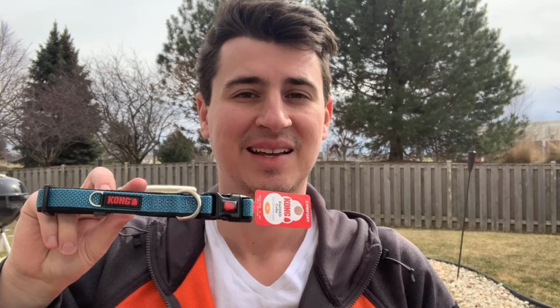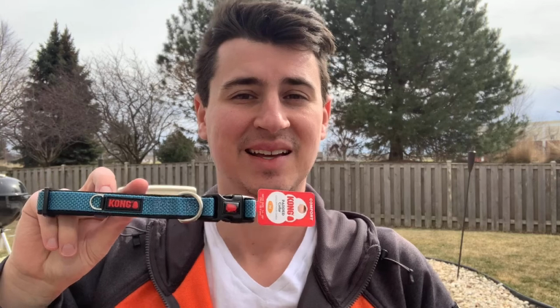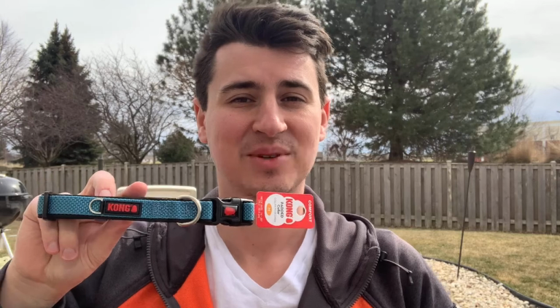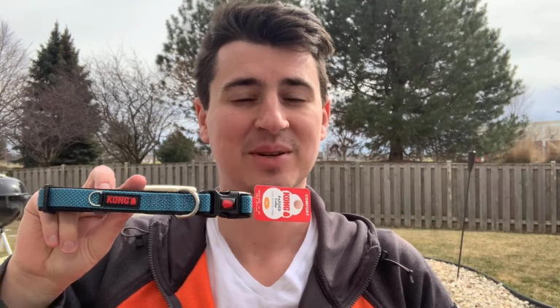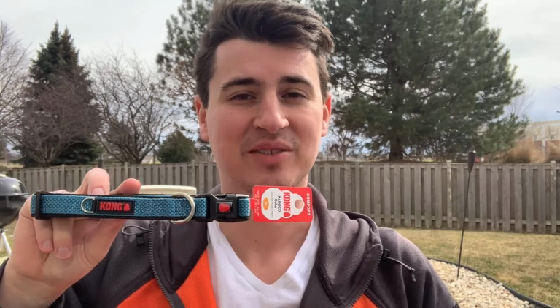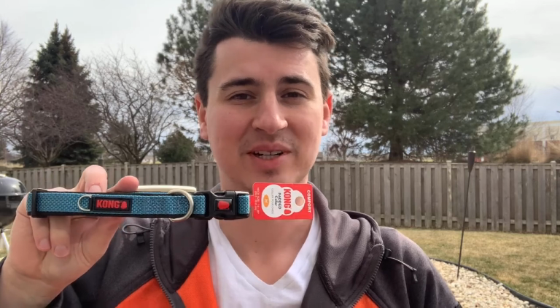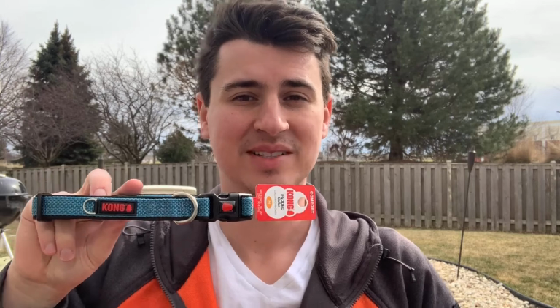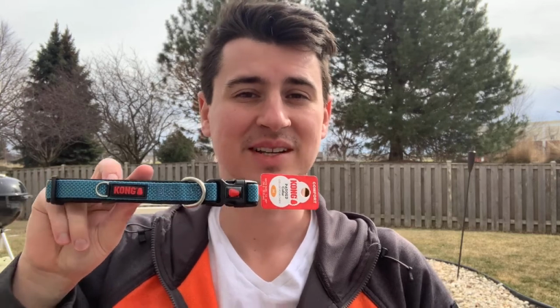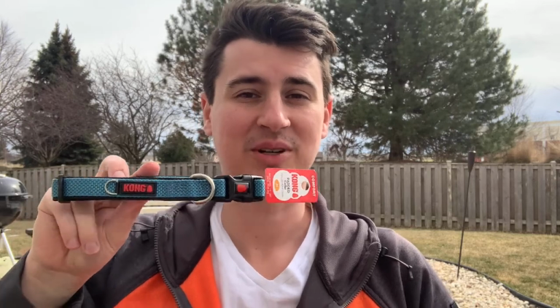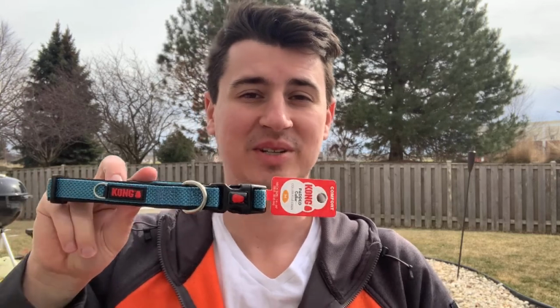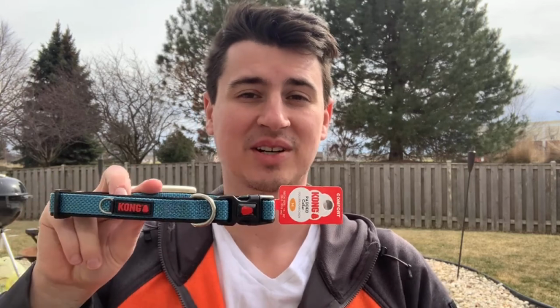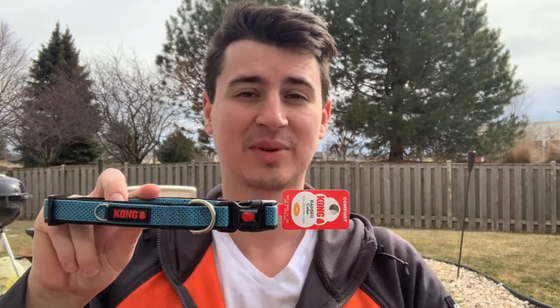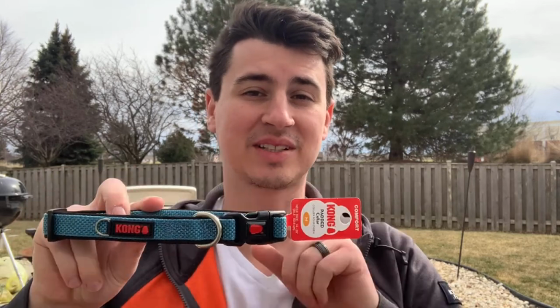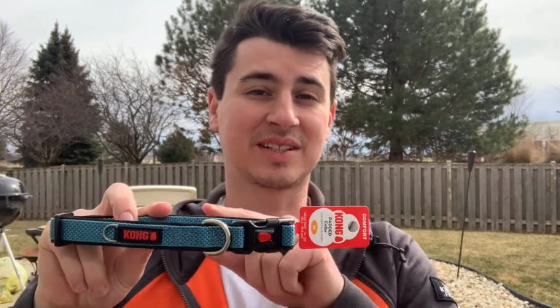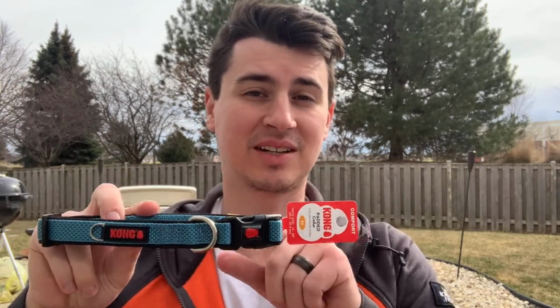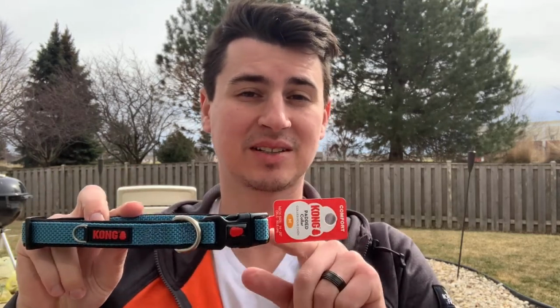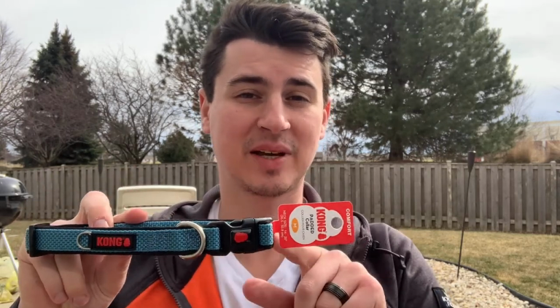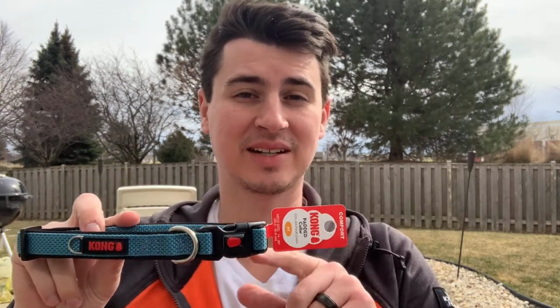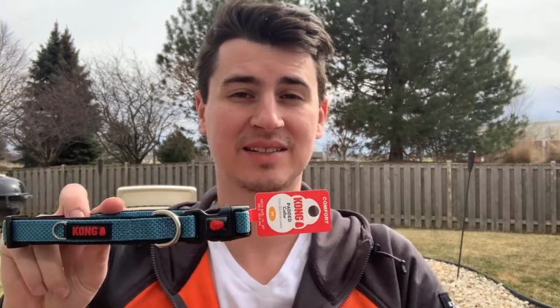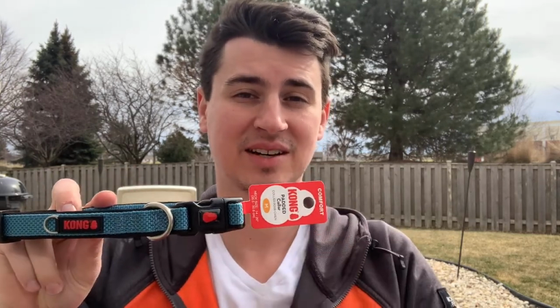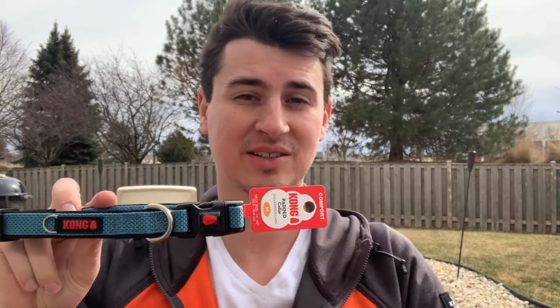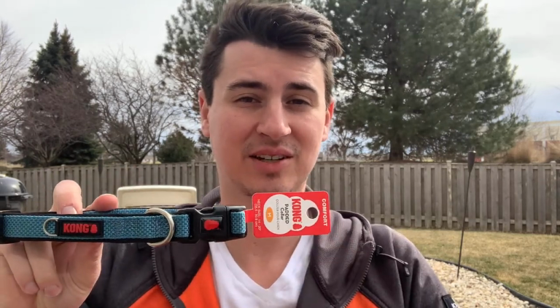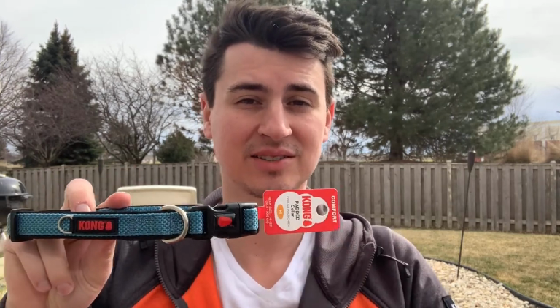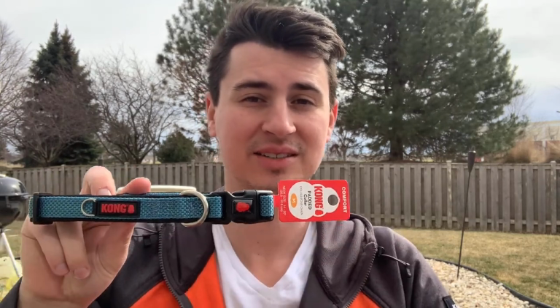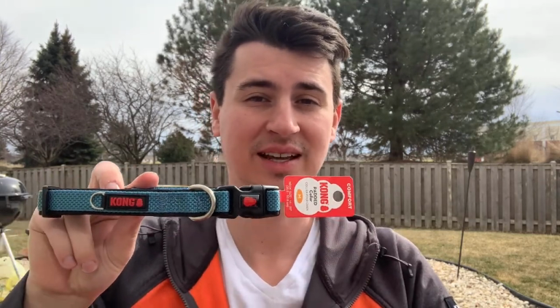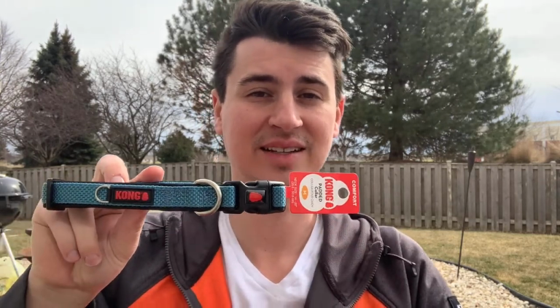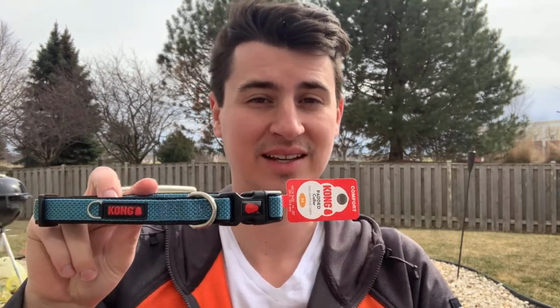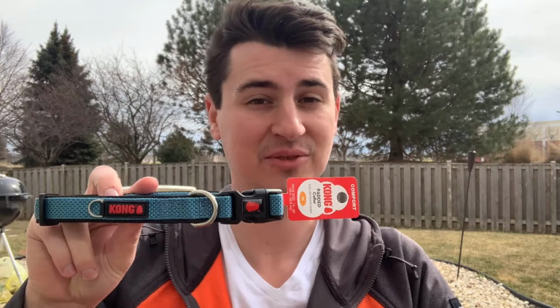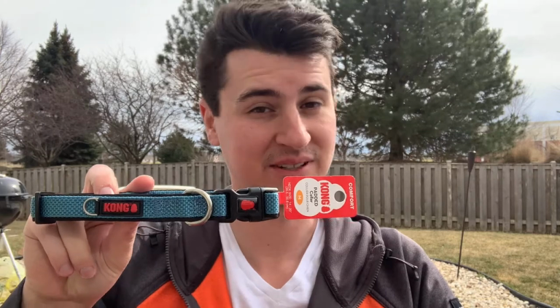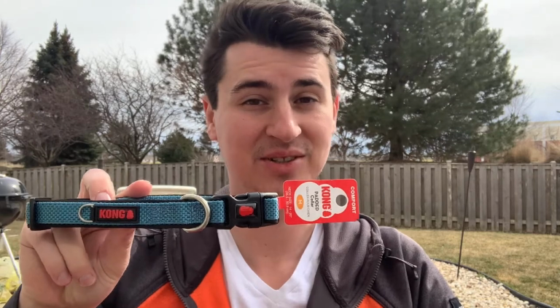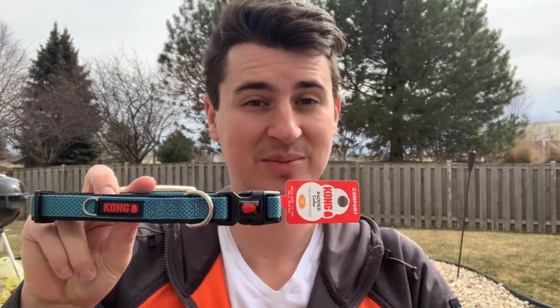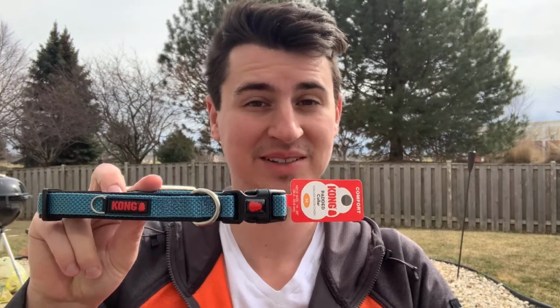Hey, what's up everybody? Today we're going to be talking about the Kong padded dog collar and everything good about it.